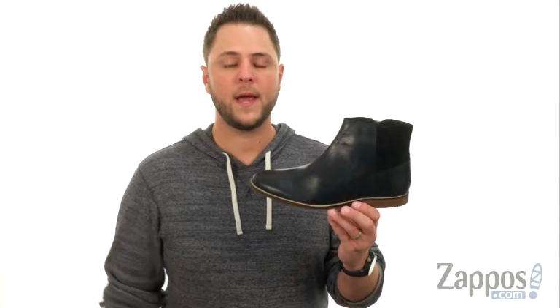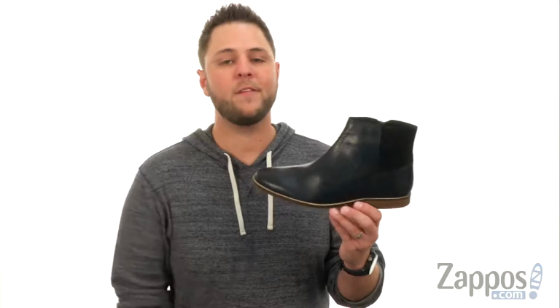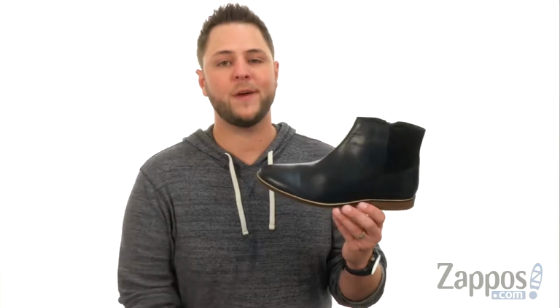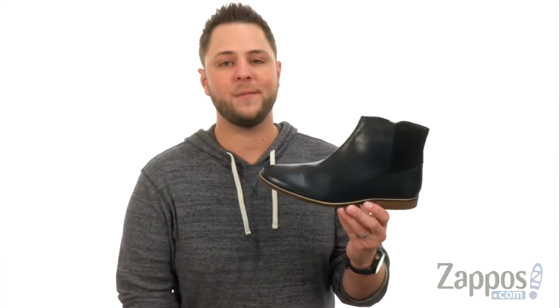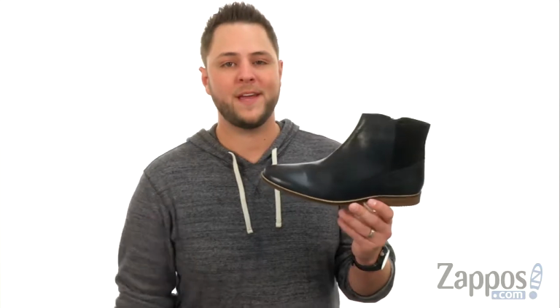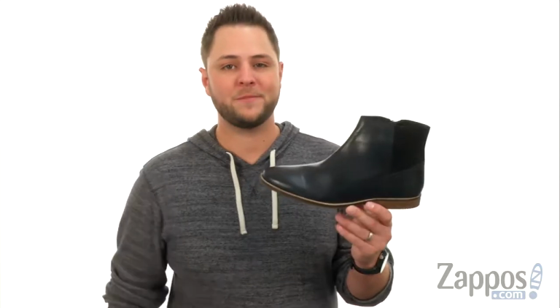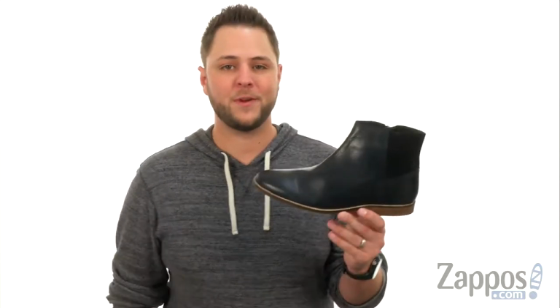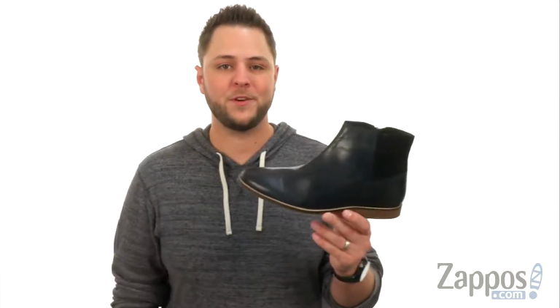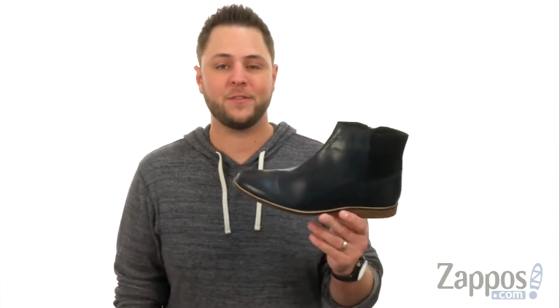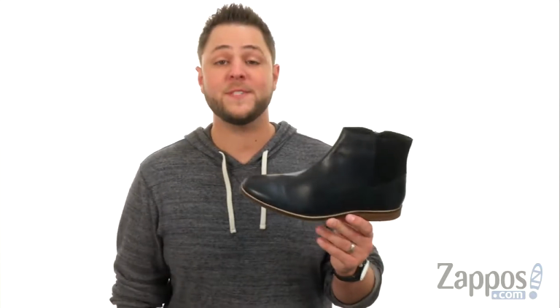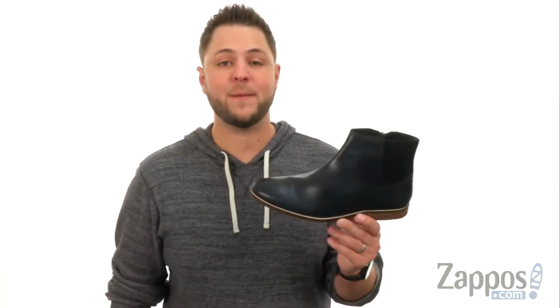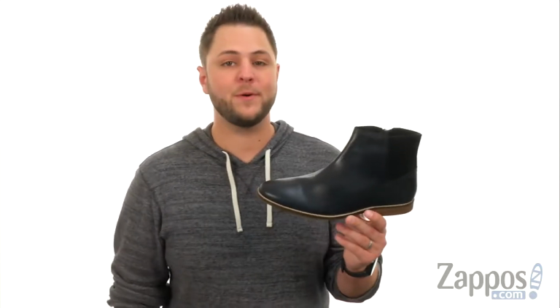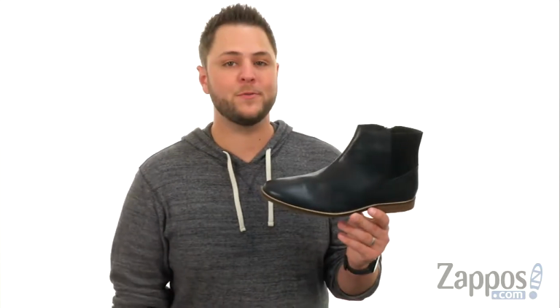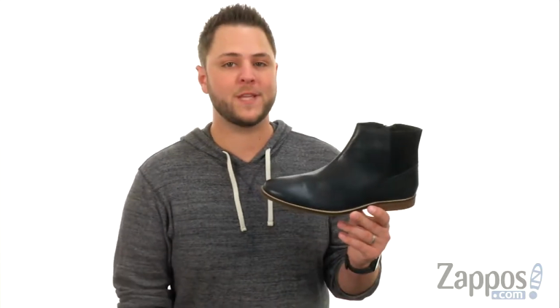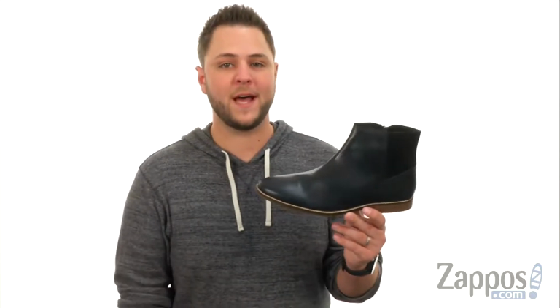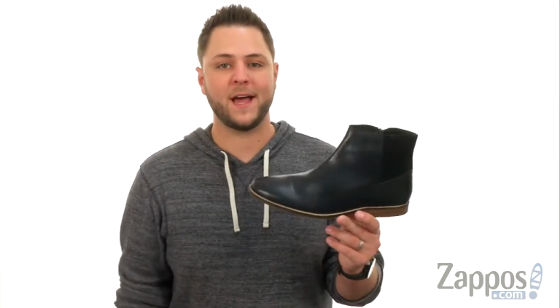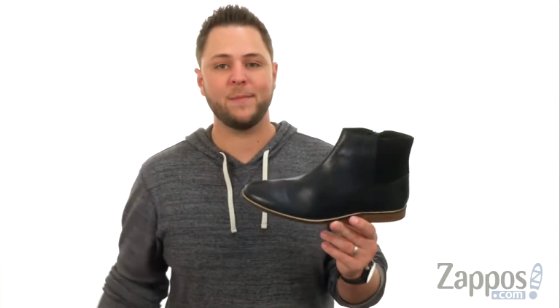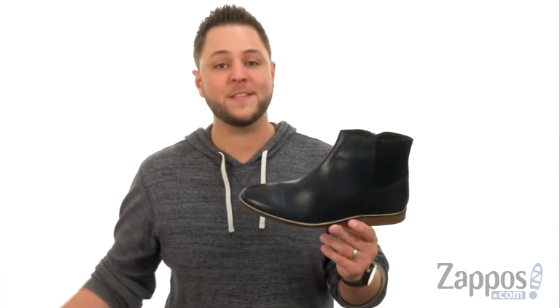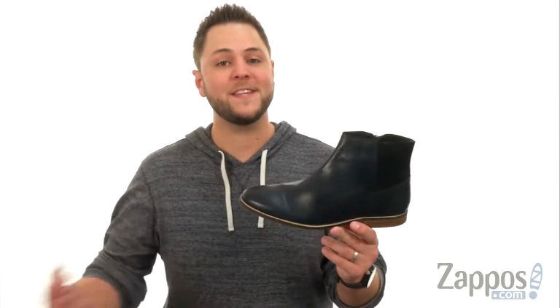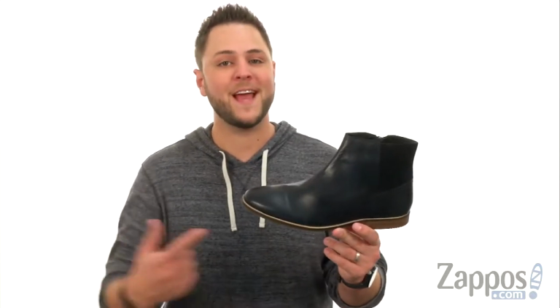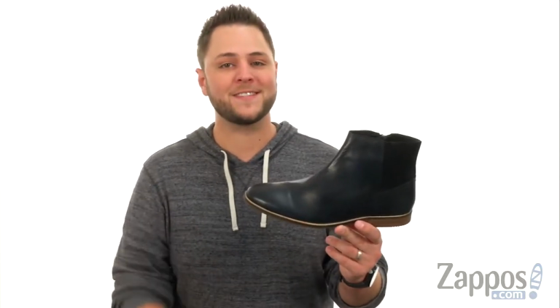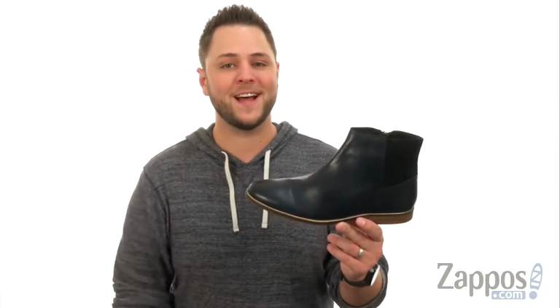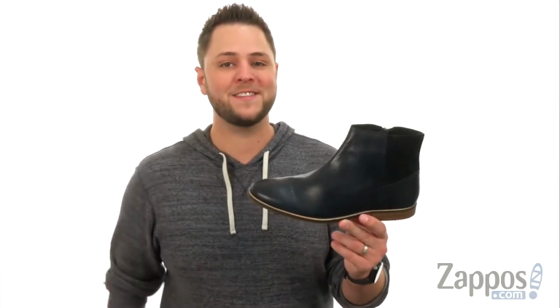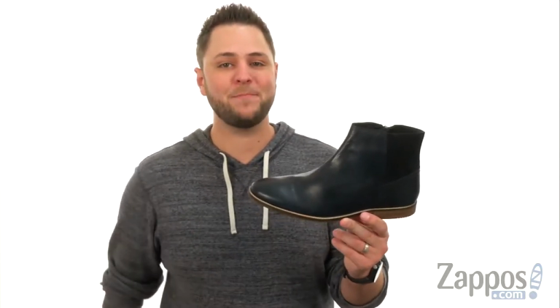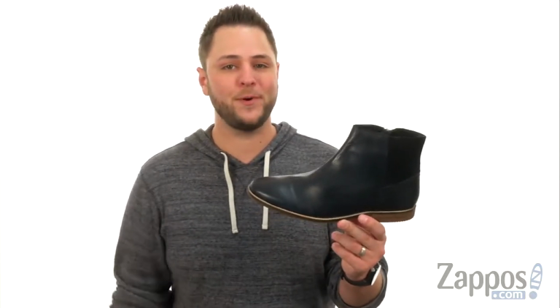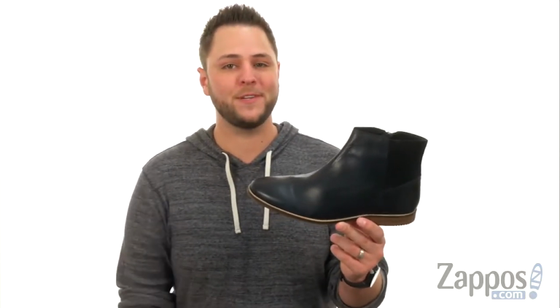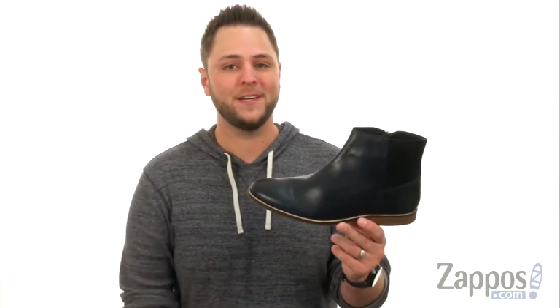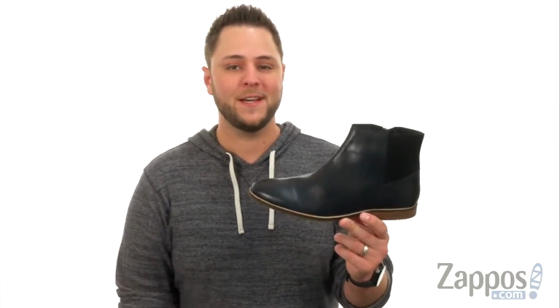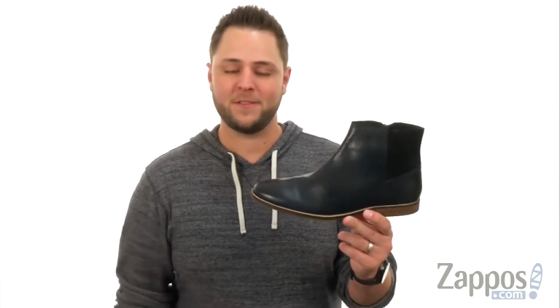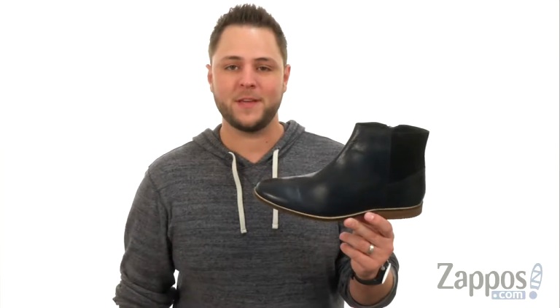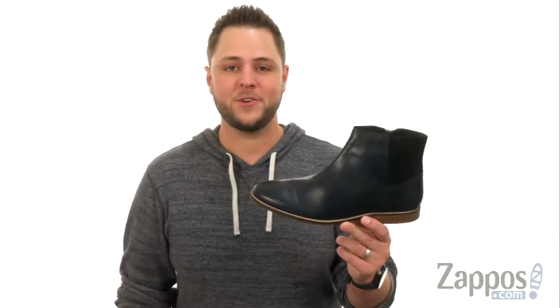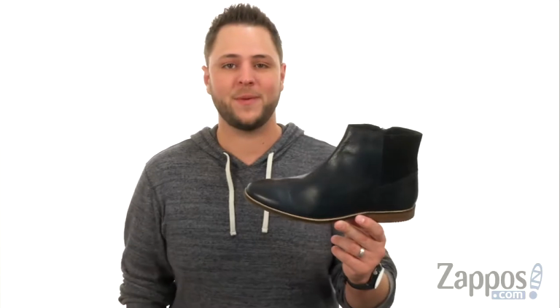Hey everybody, my name's Richard from Zappos.com and this is the Gaston Zip Boot, it's with Ben Sherman.